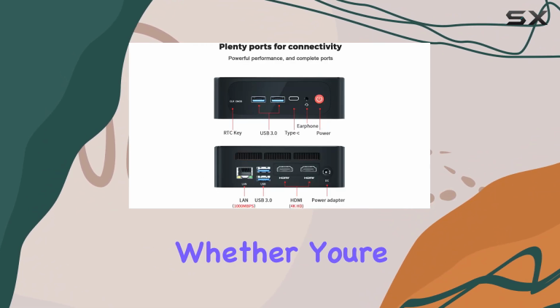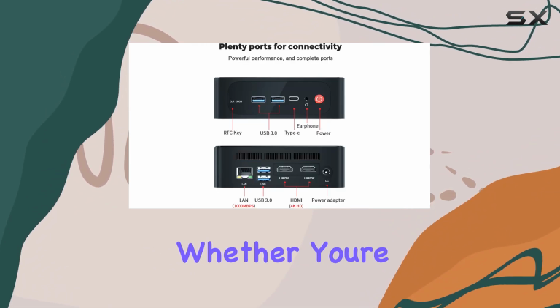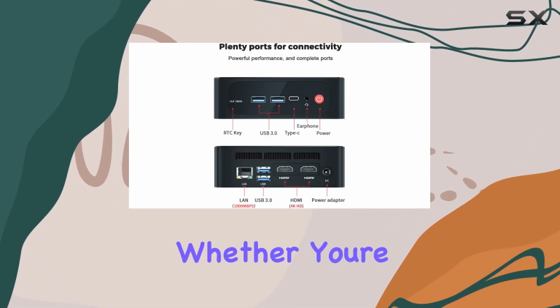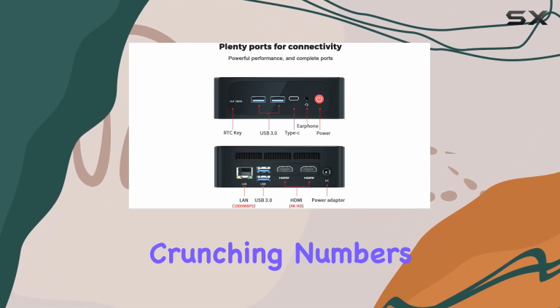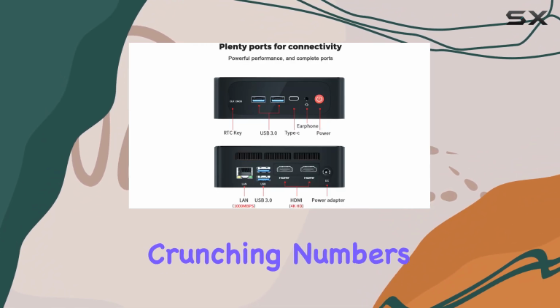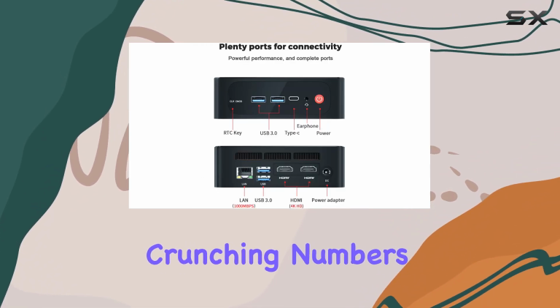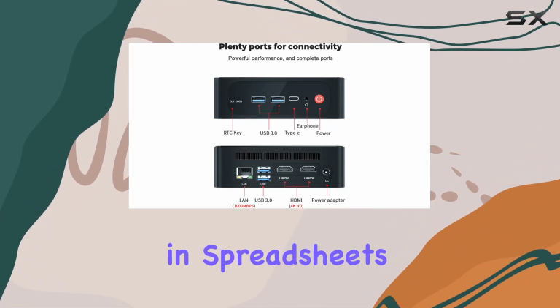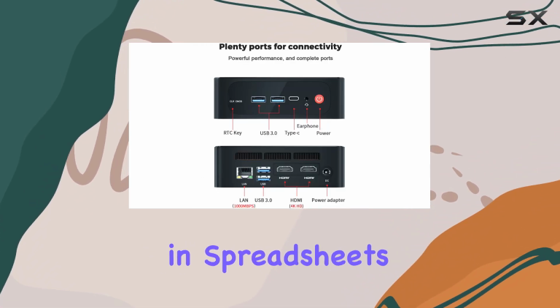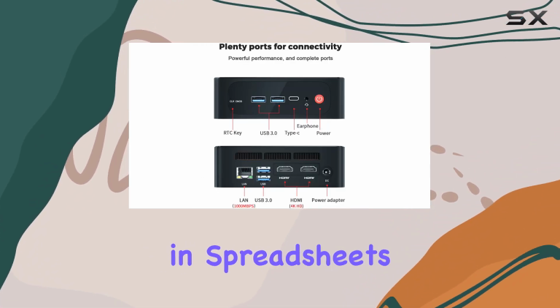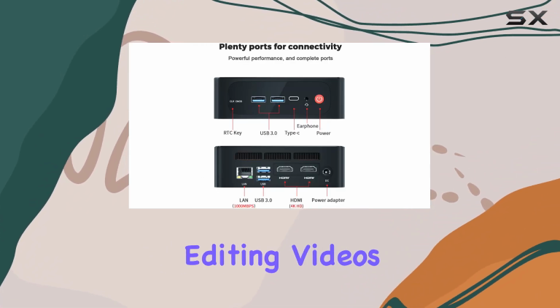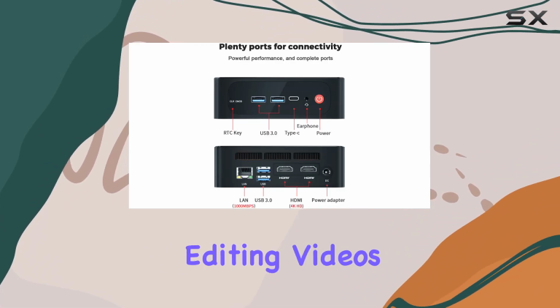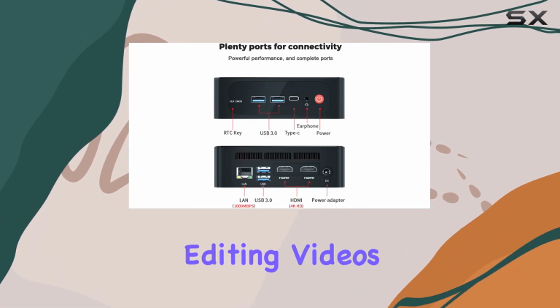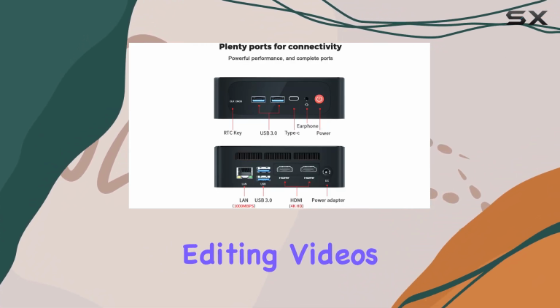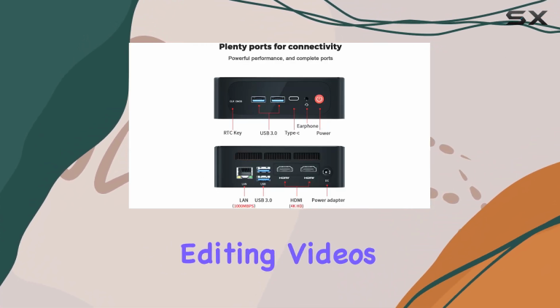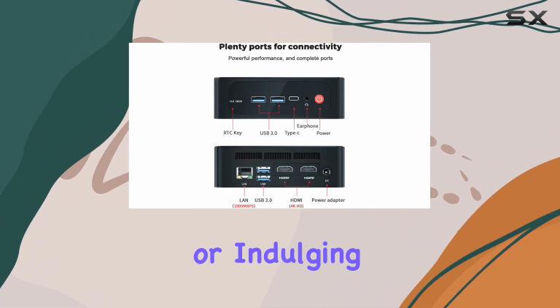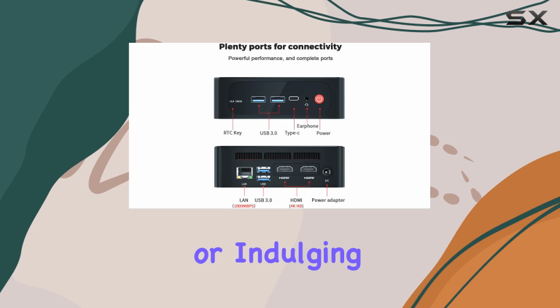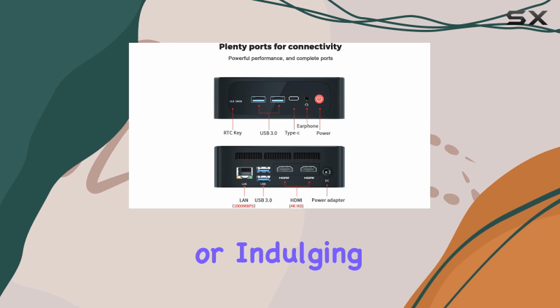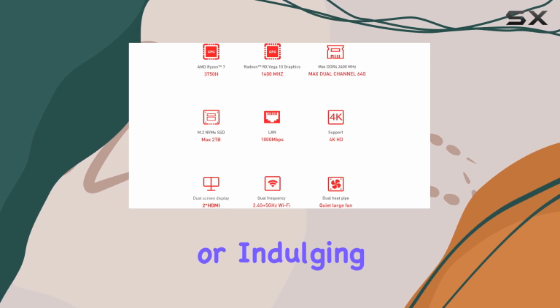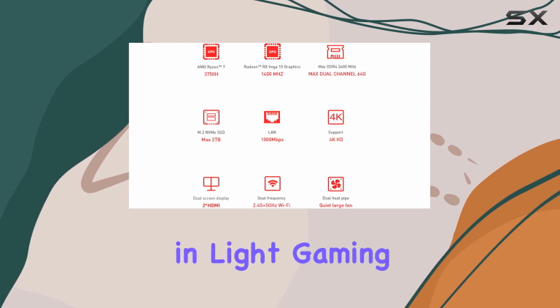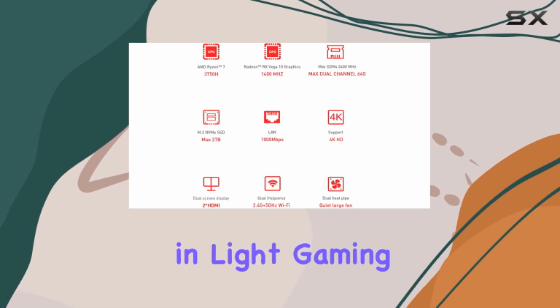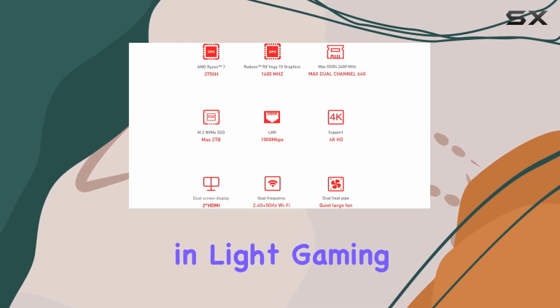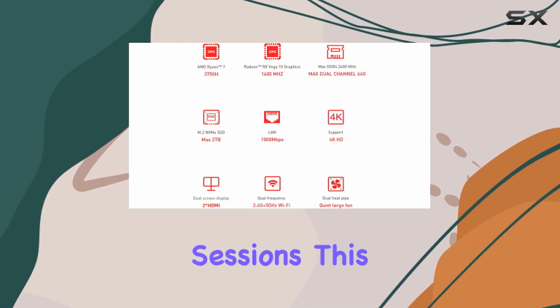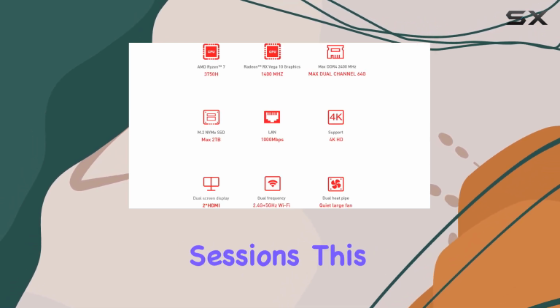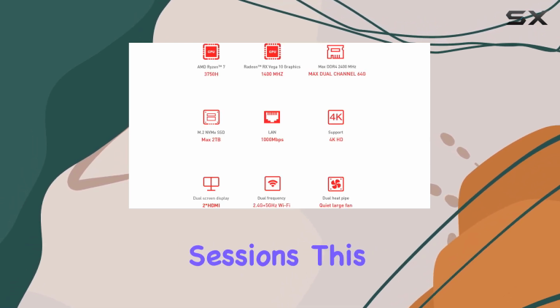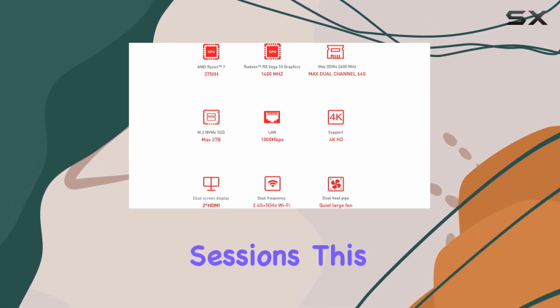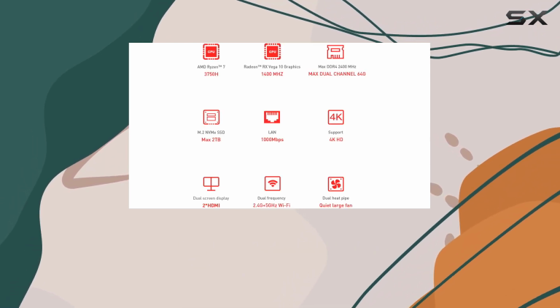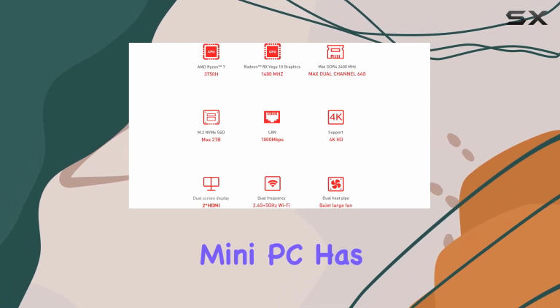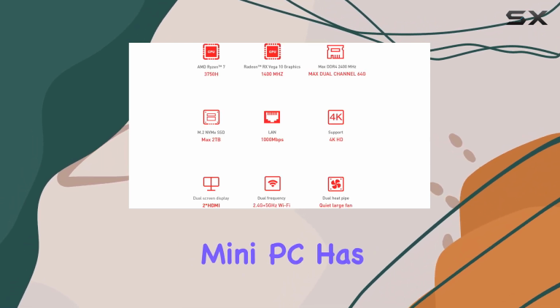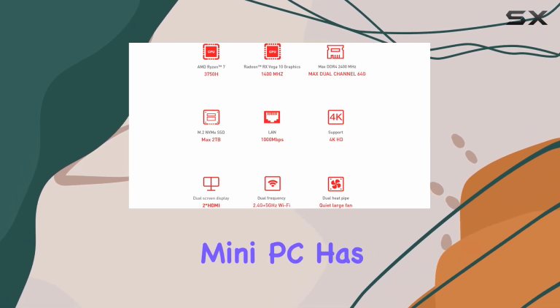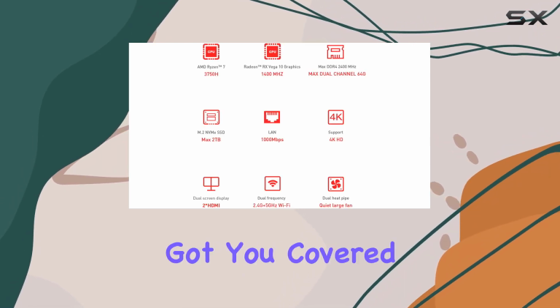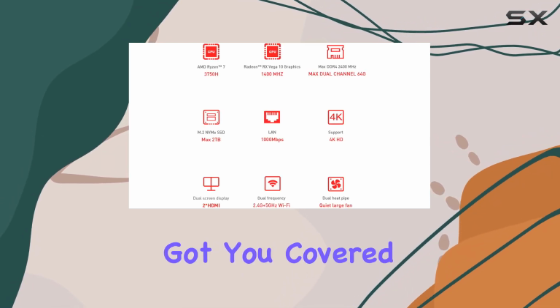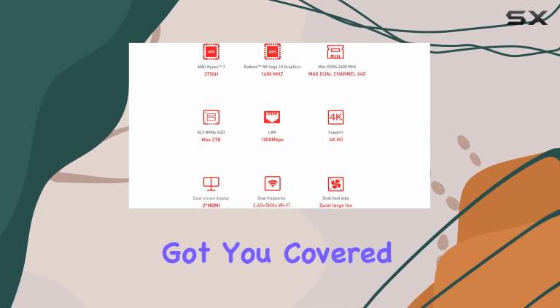Whether you're crunching numbers in spreadsheets, editing videos, or indulging in light gaming sessions, this mini PC has got you covered.